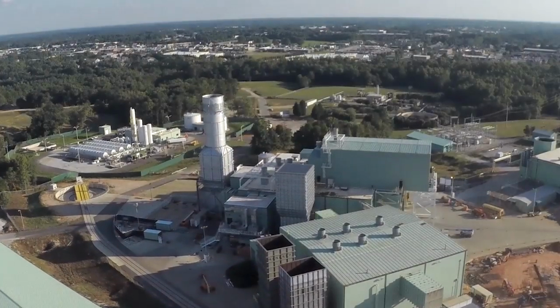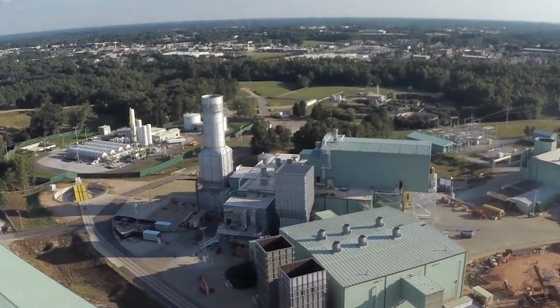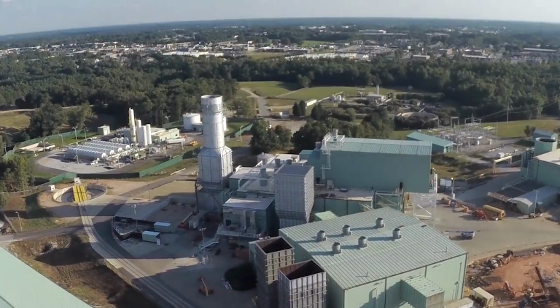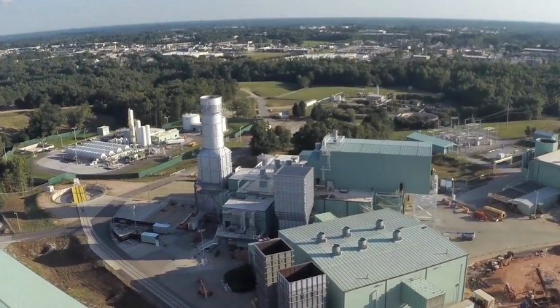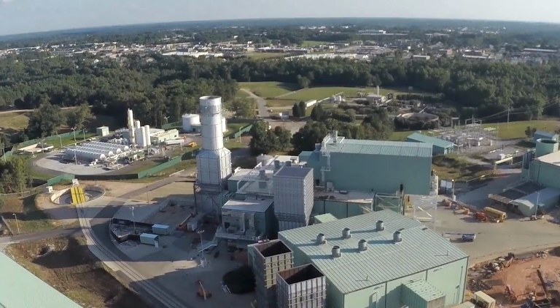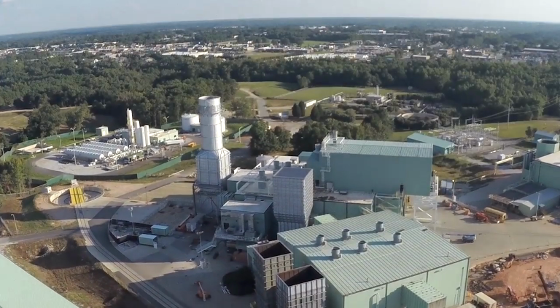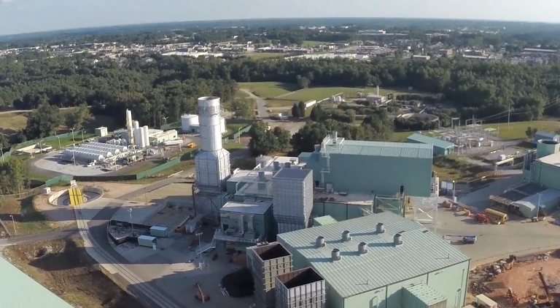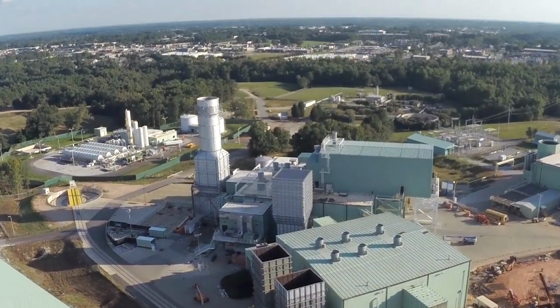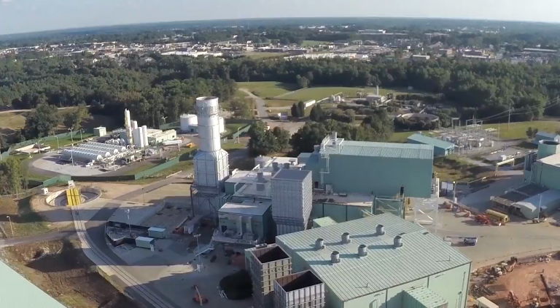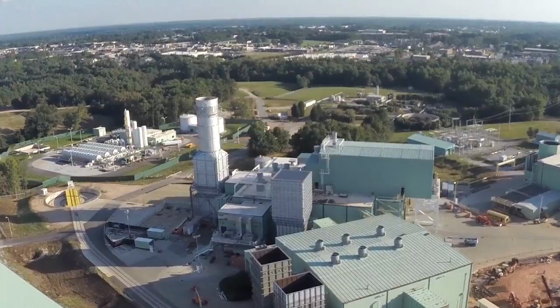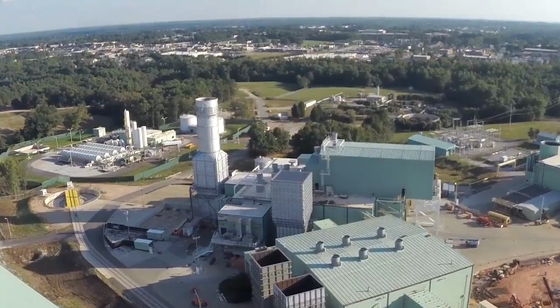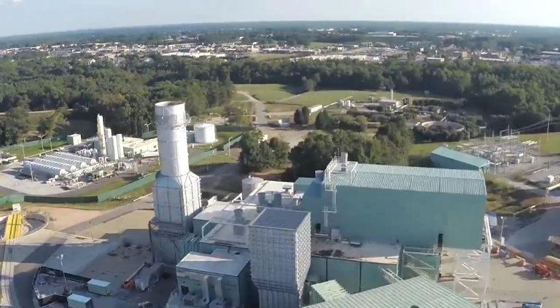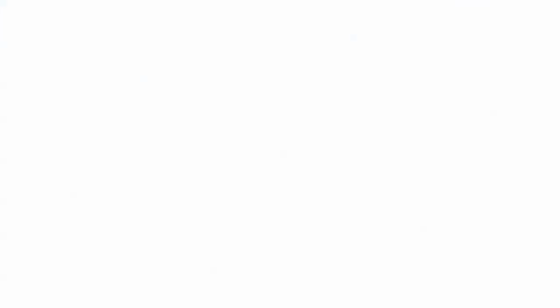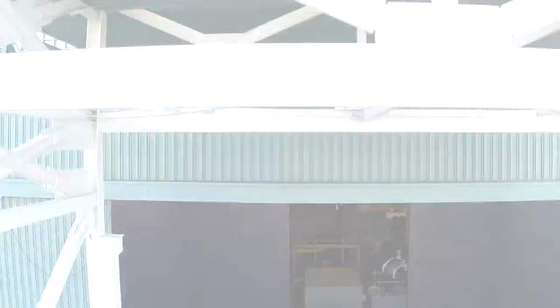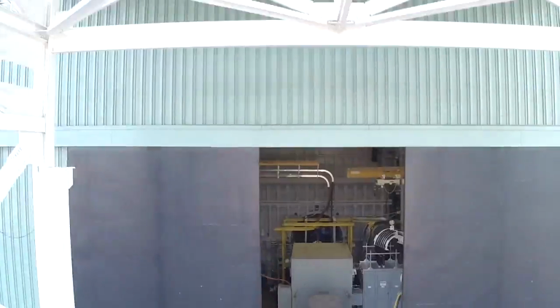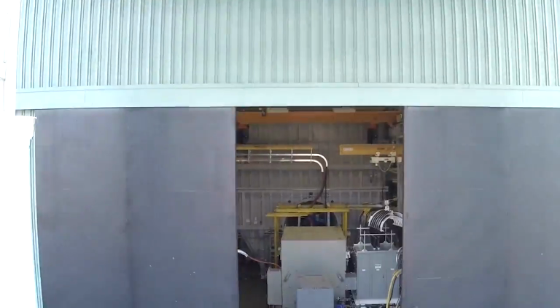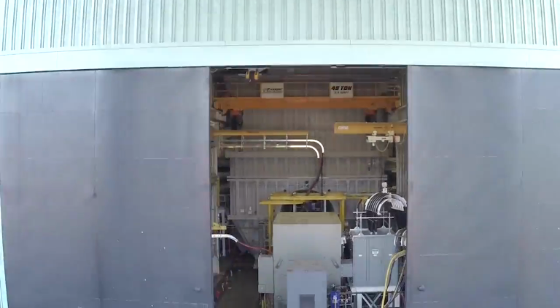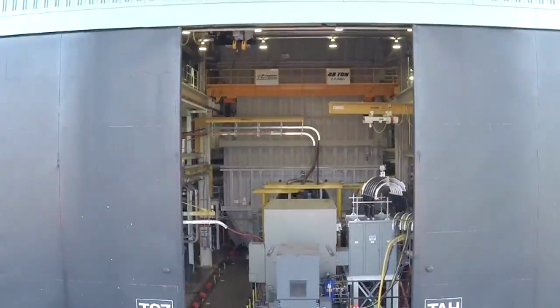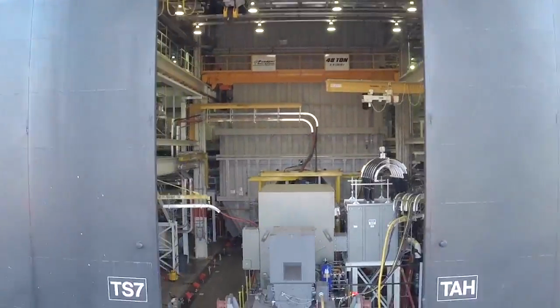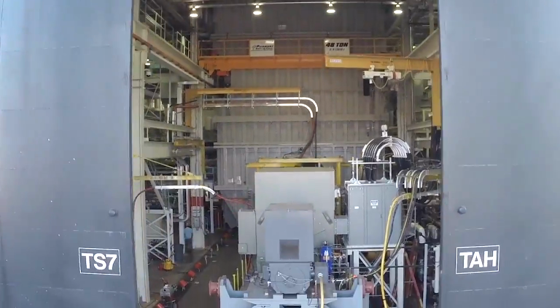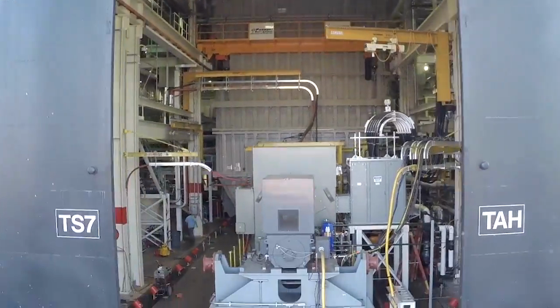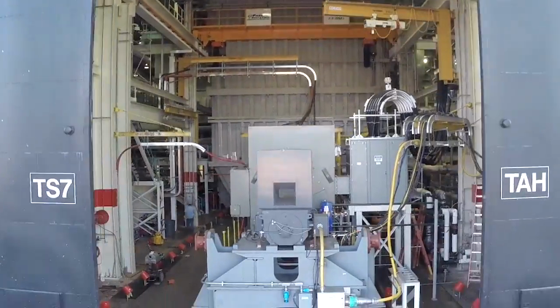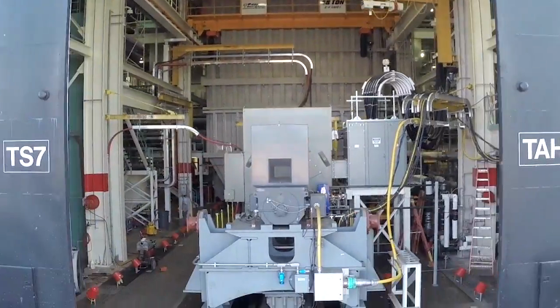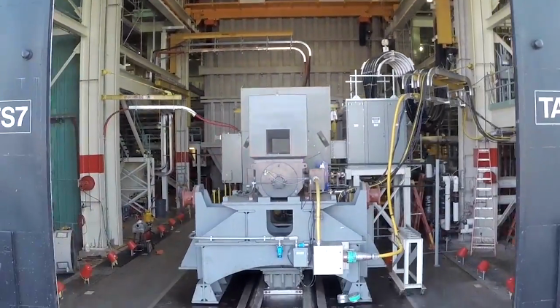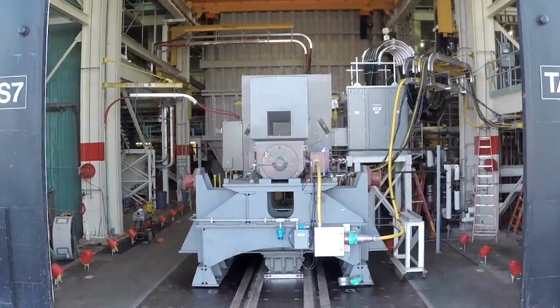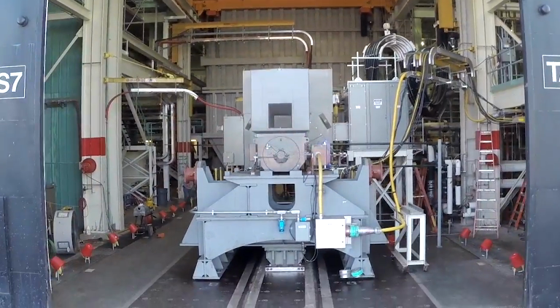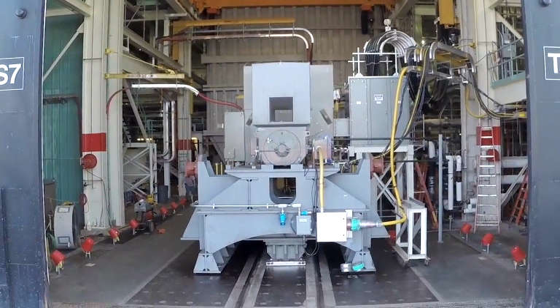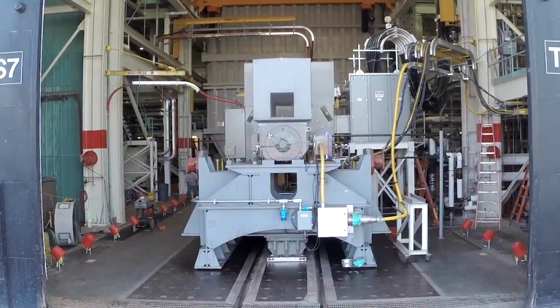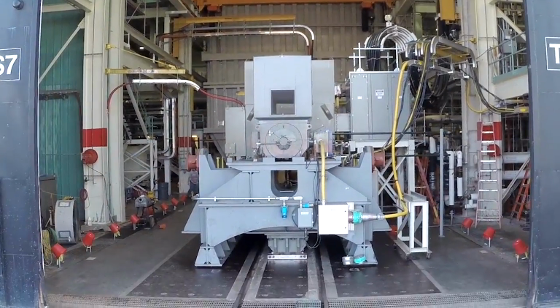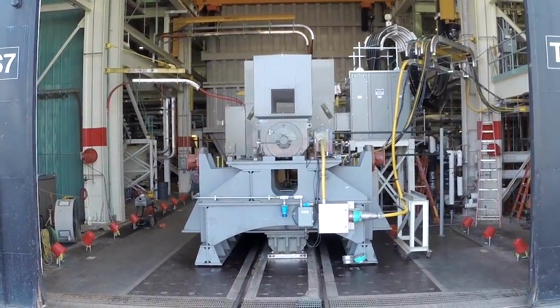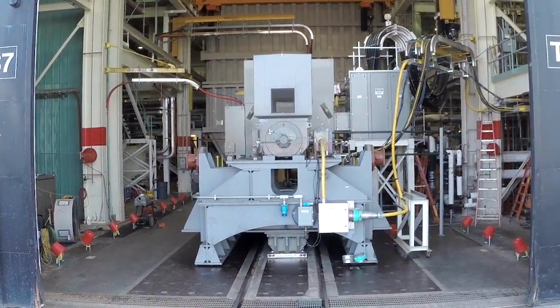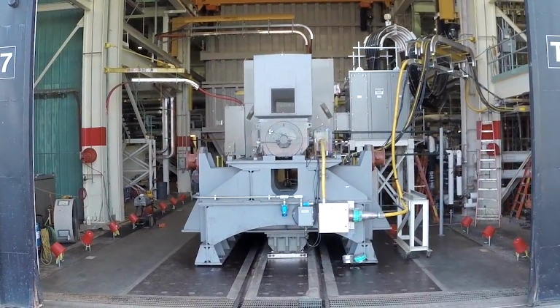Welcome to Greenville, South Carolina, home of GE's full speed, full load test facility.